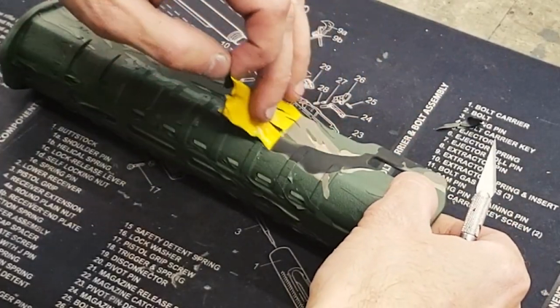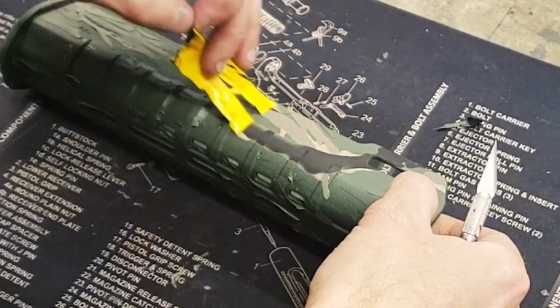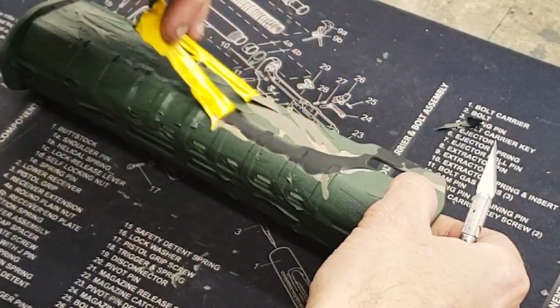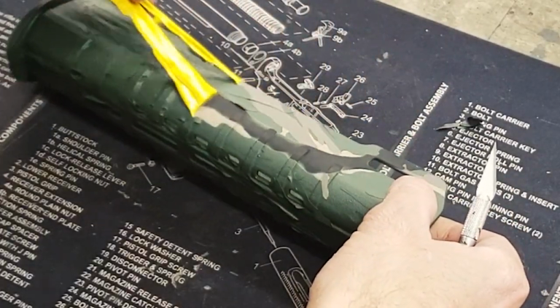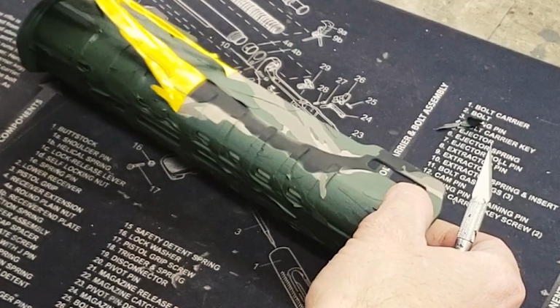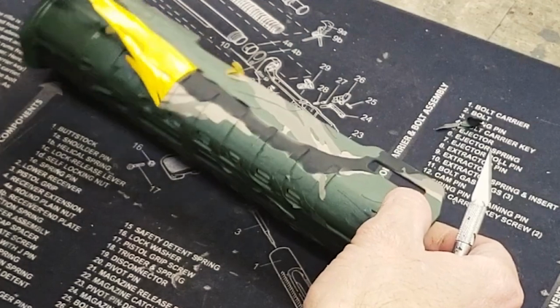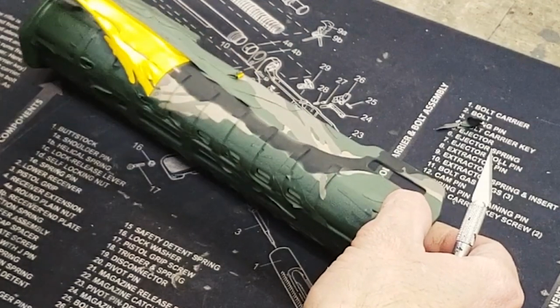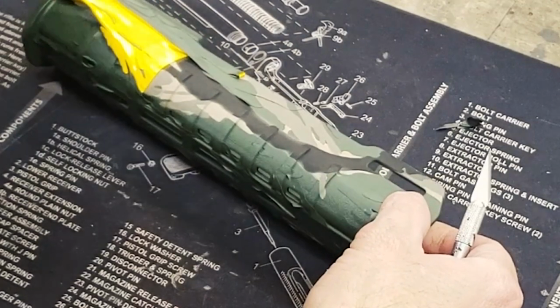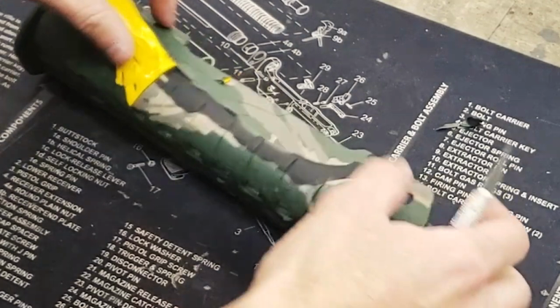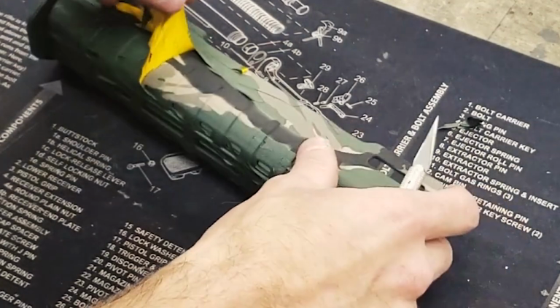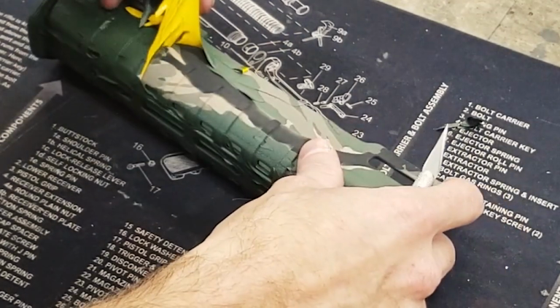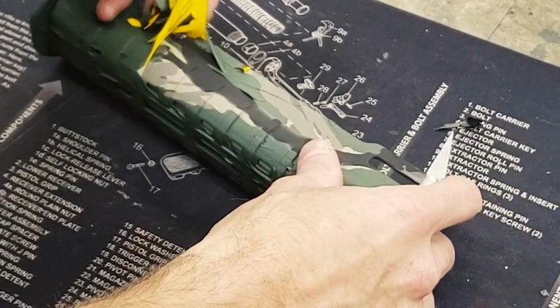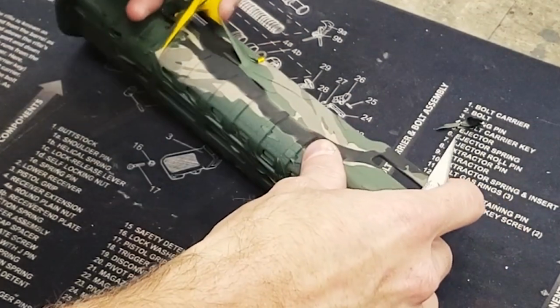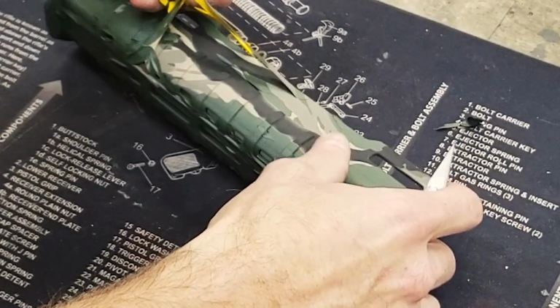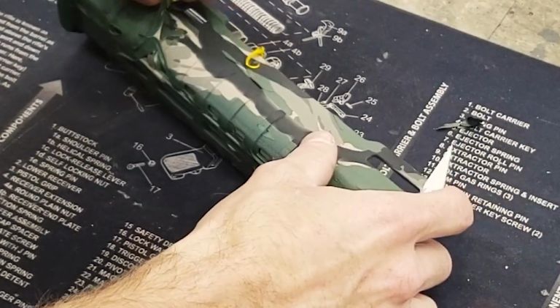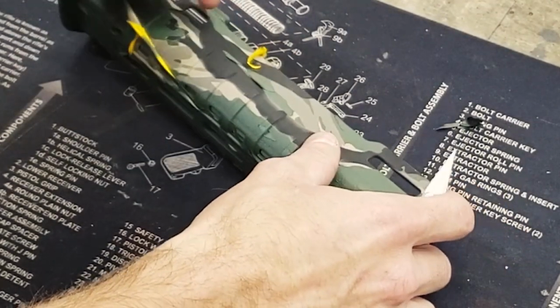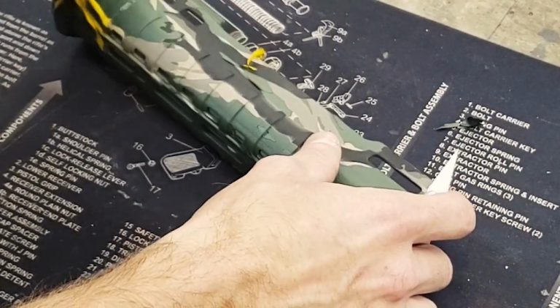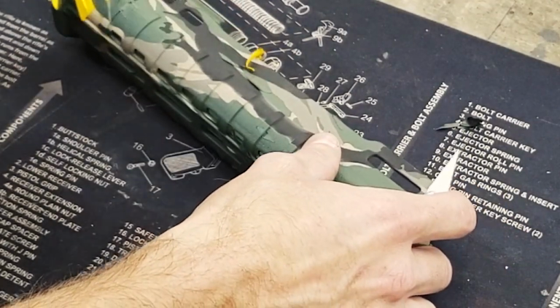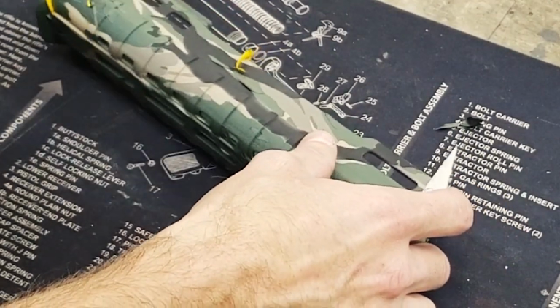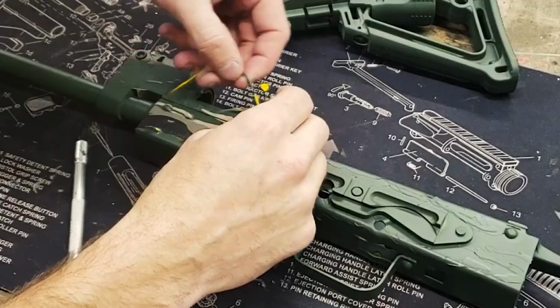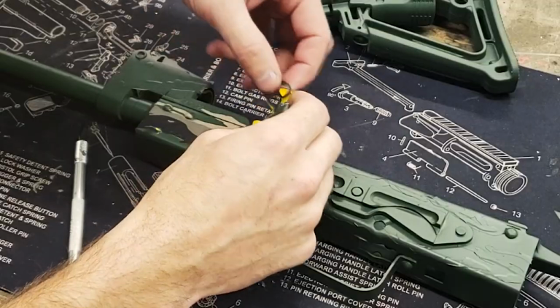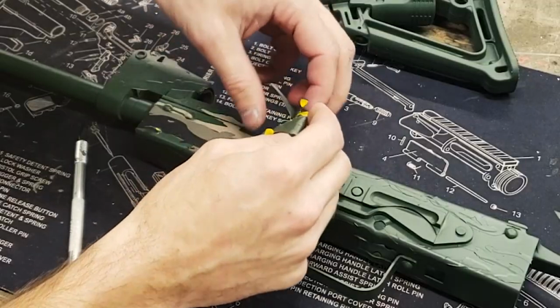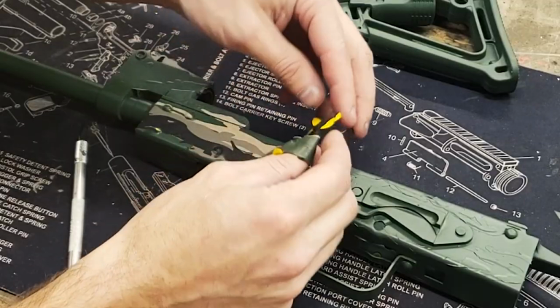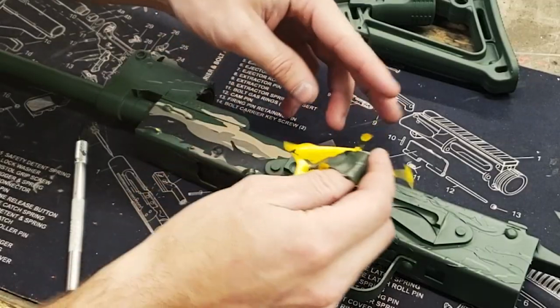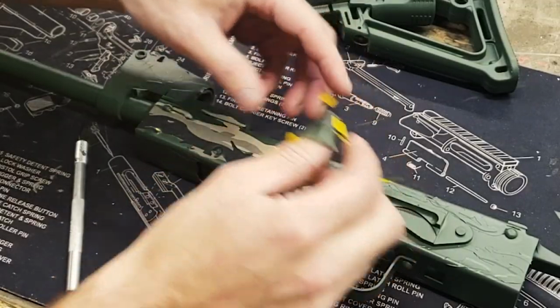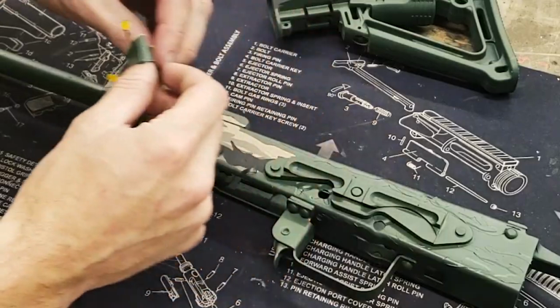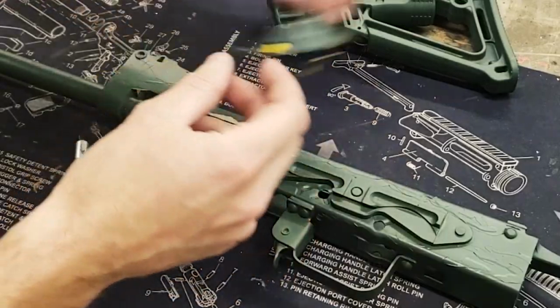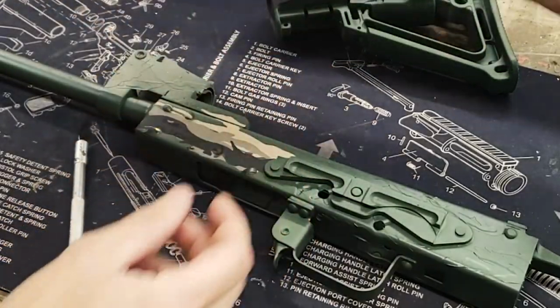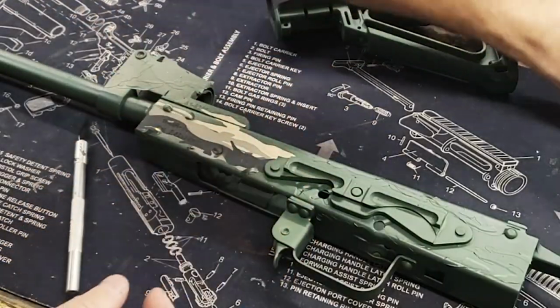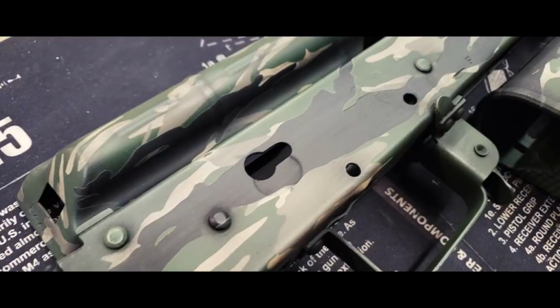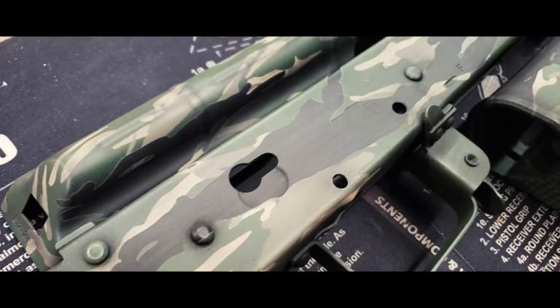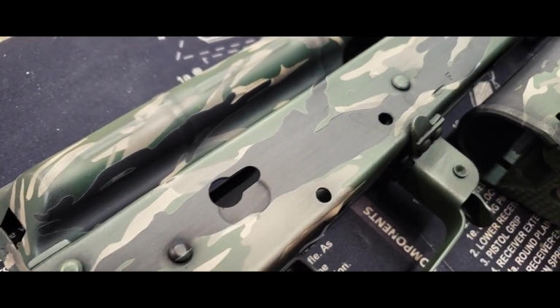Once cured, we'll remove our stencils. And that's how you paint Vietnam Tiger Stripe camouflage.